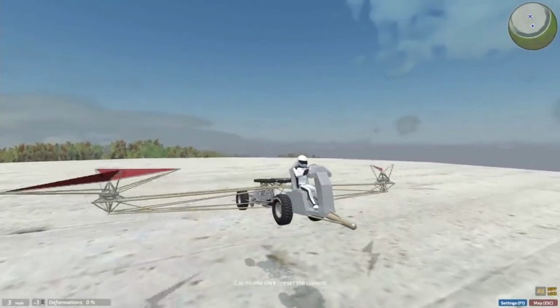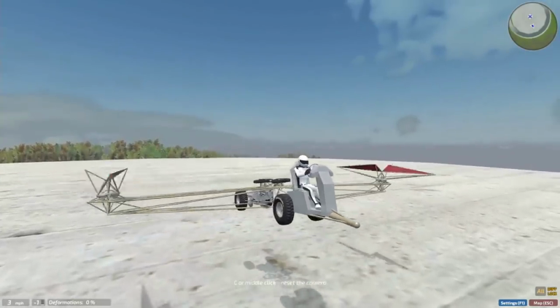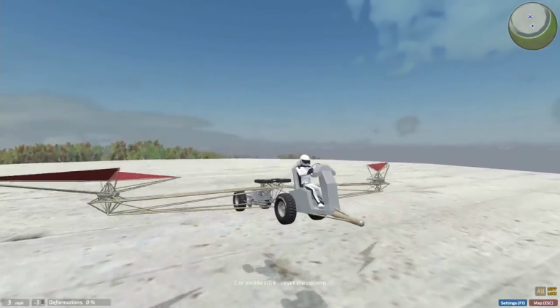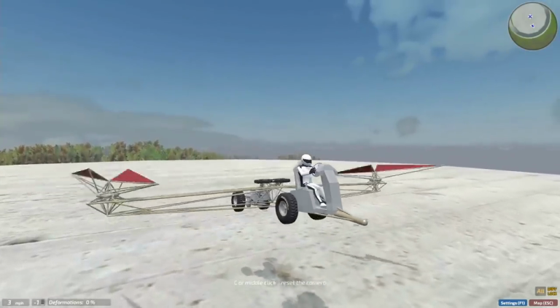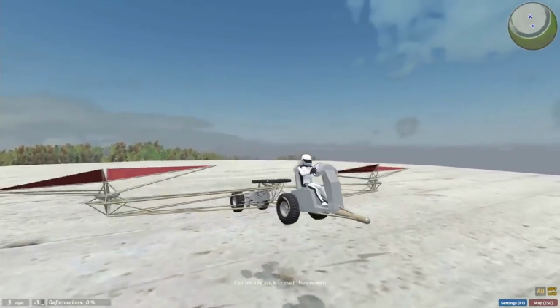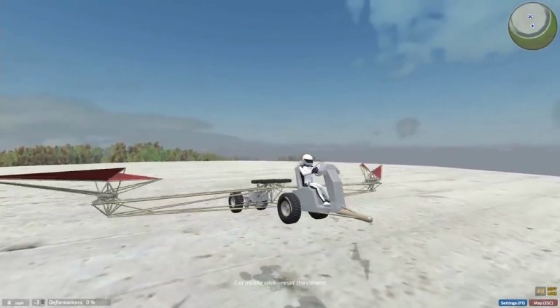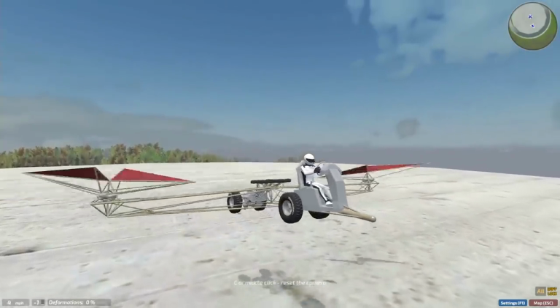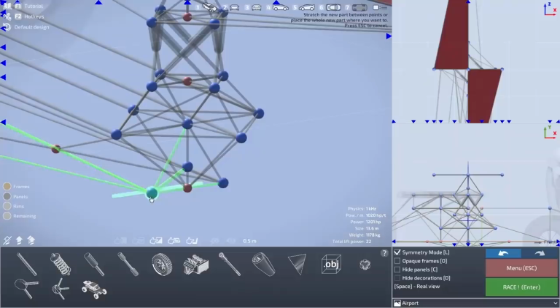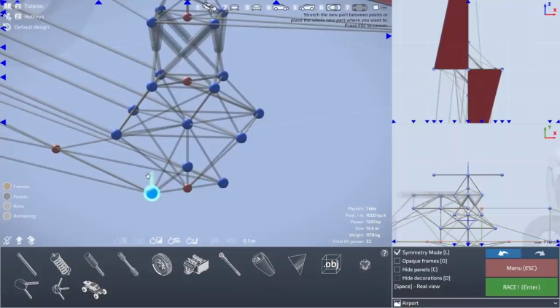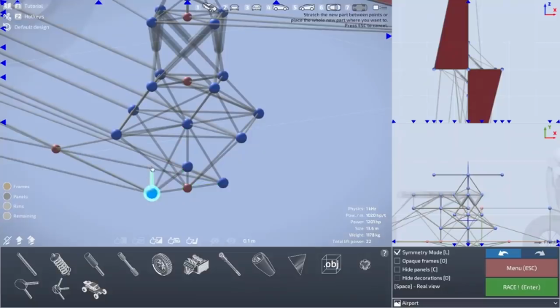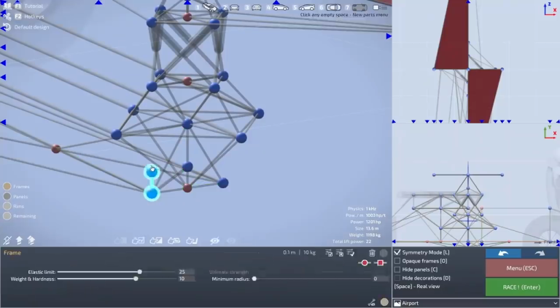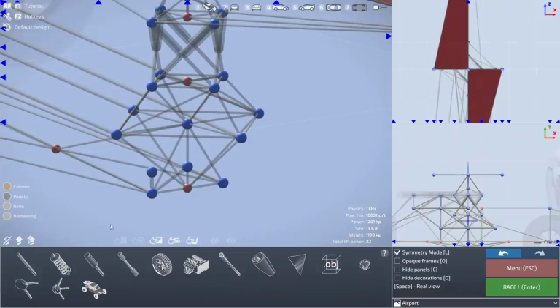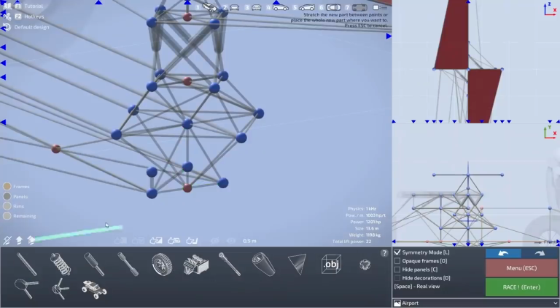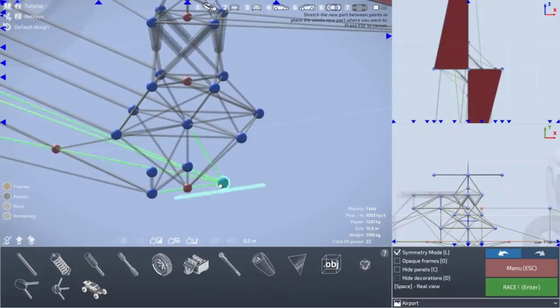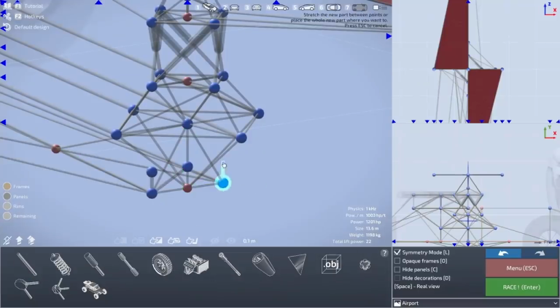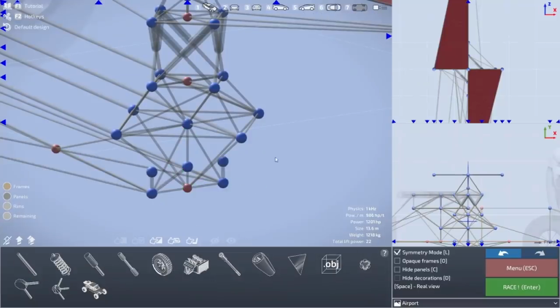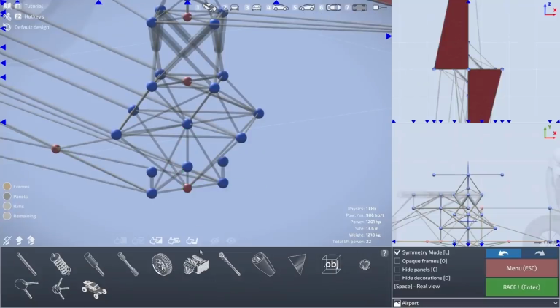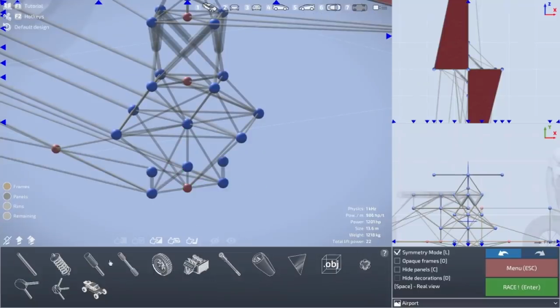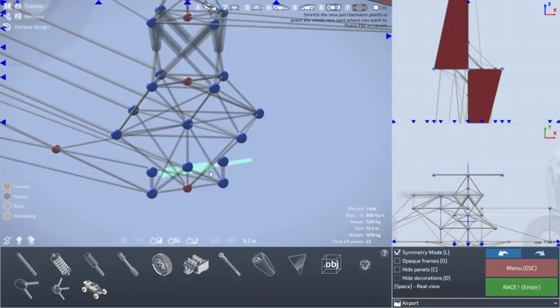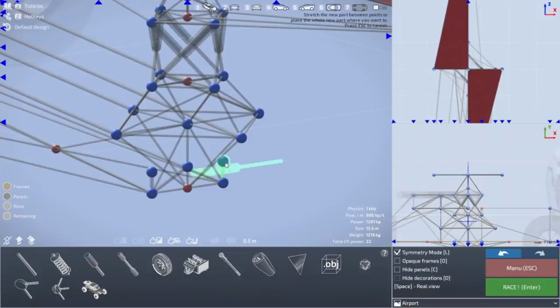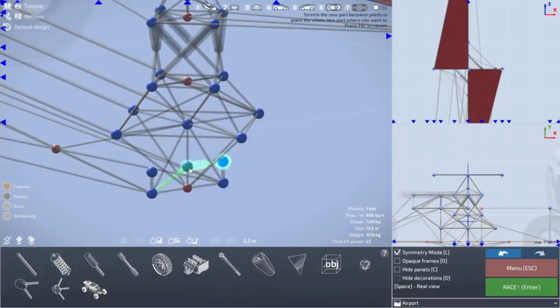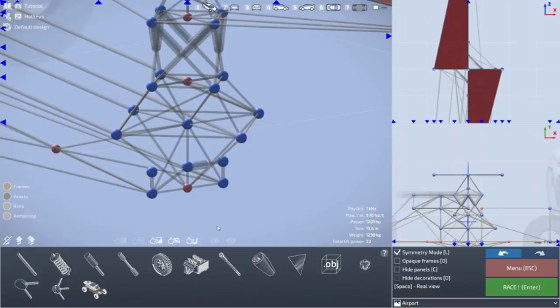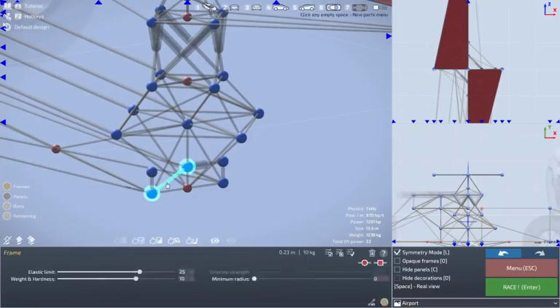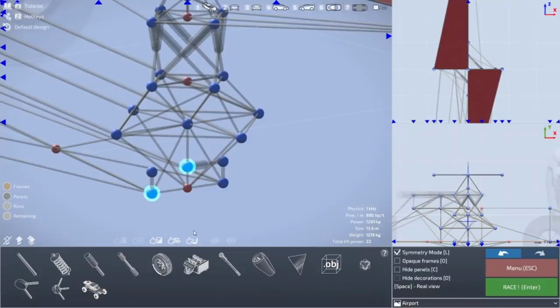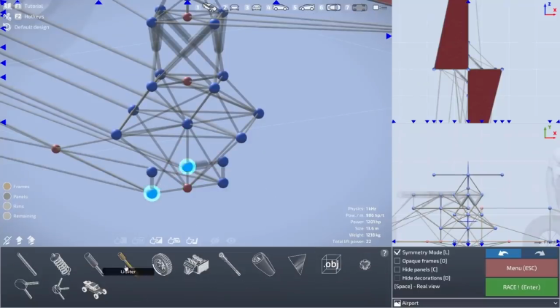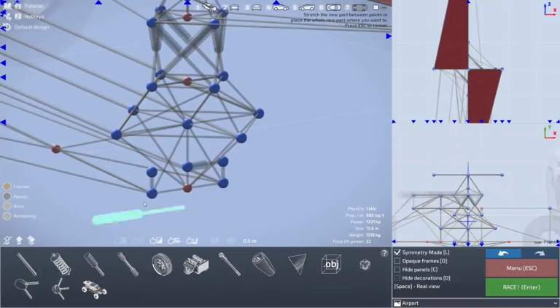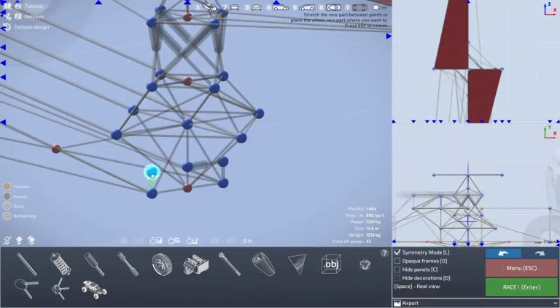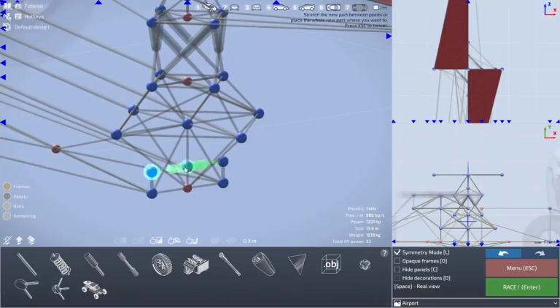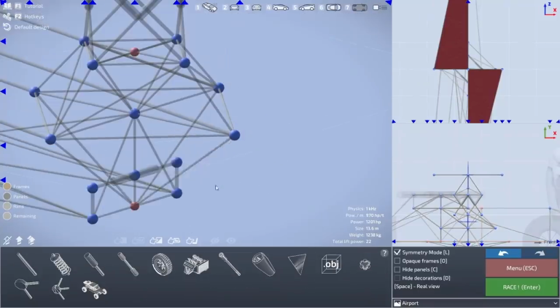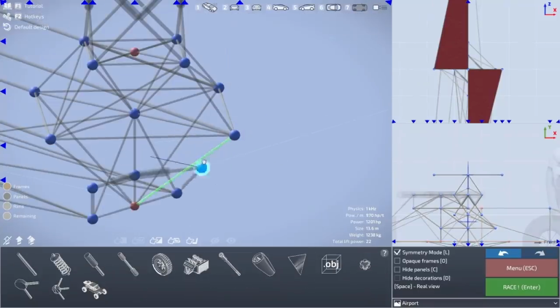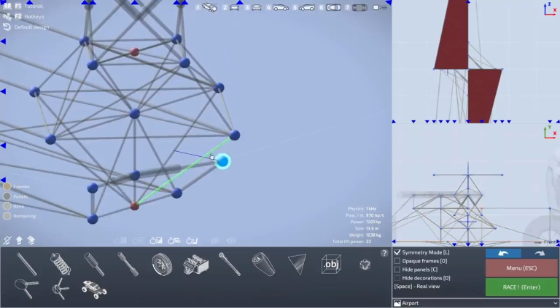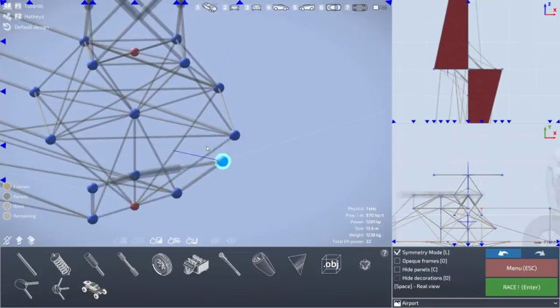With that out of the way, there are only two more controls to add in — the forwards and backwards and left and right controls.